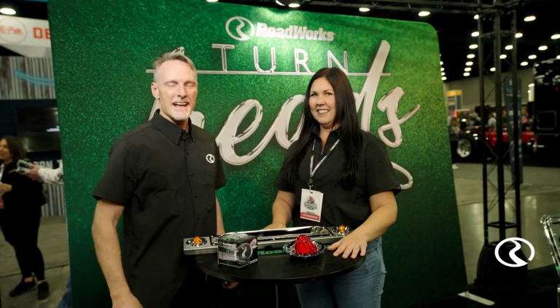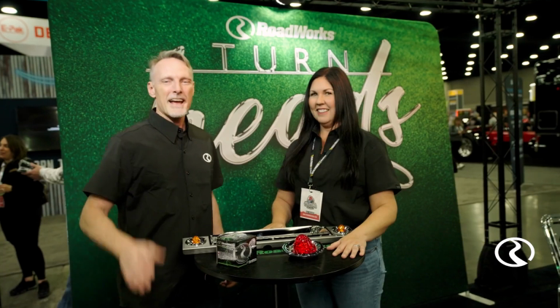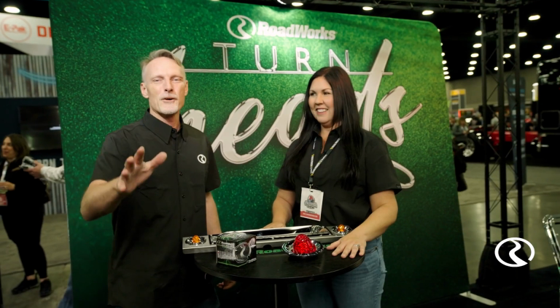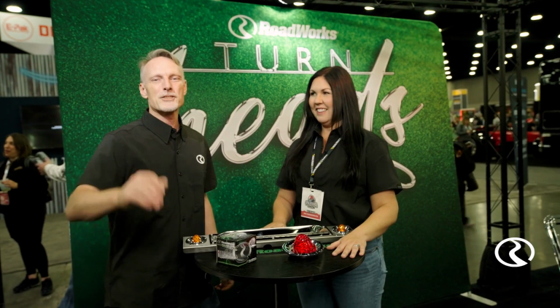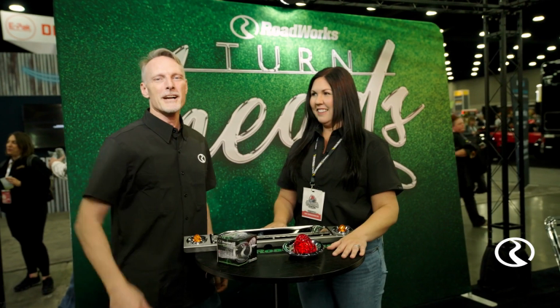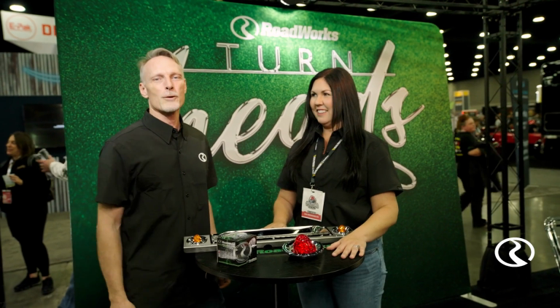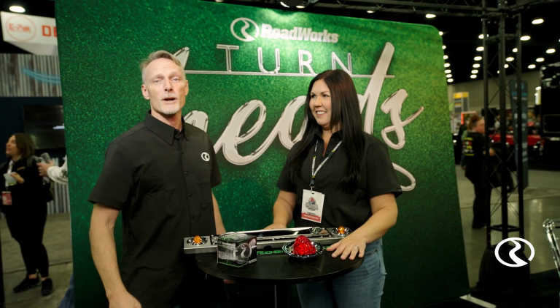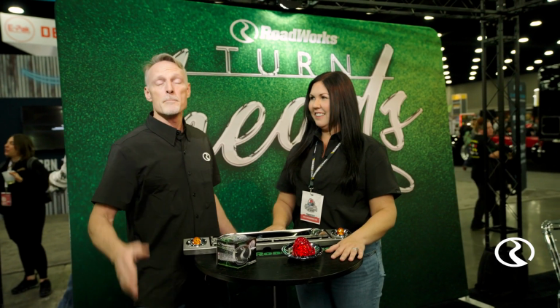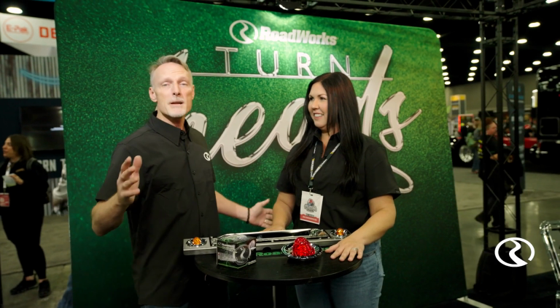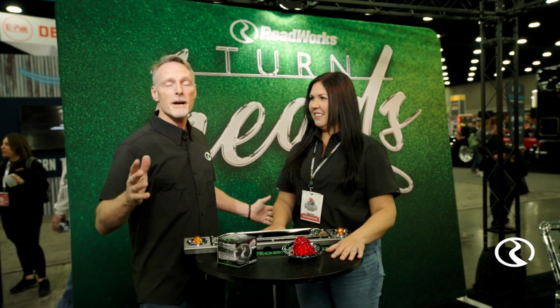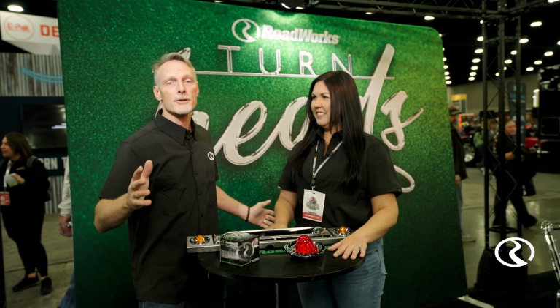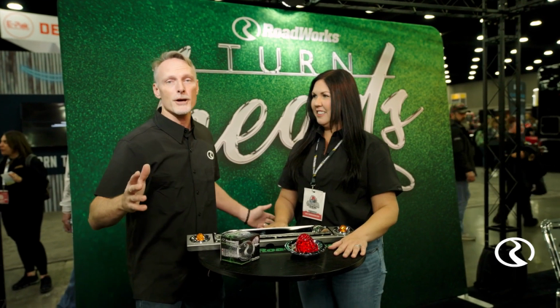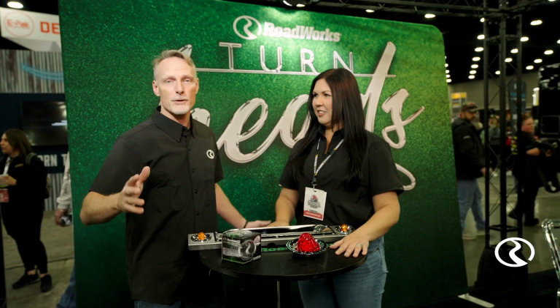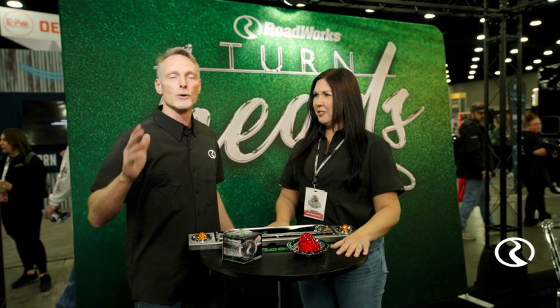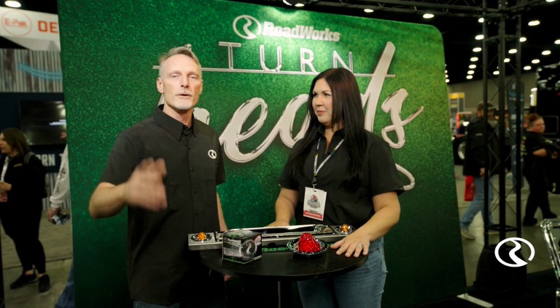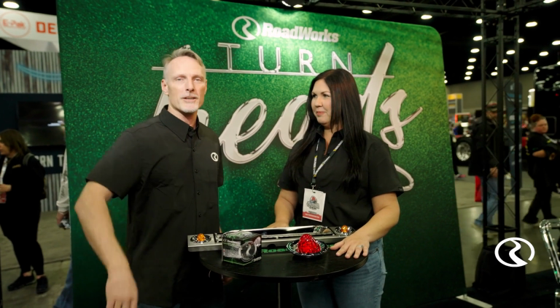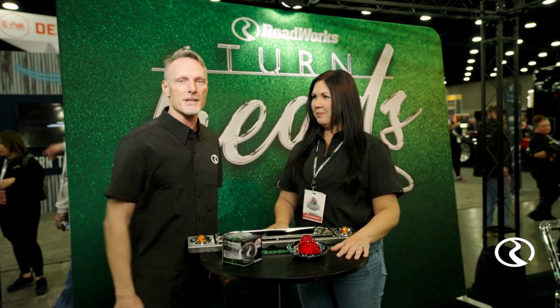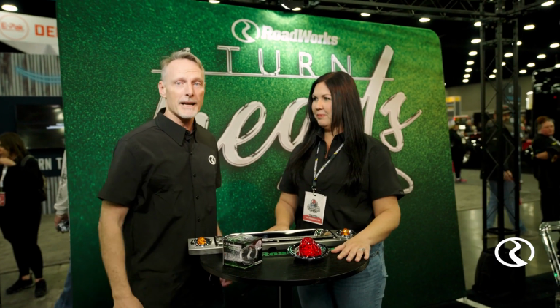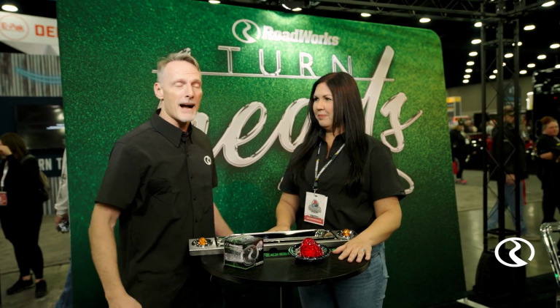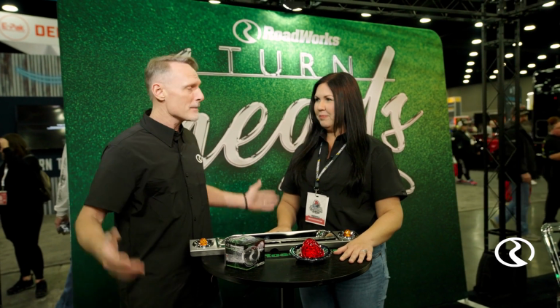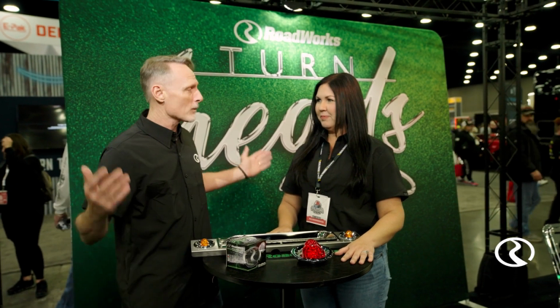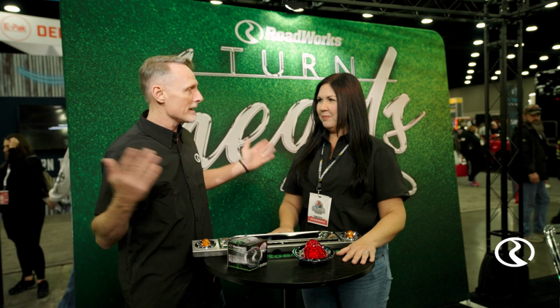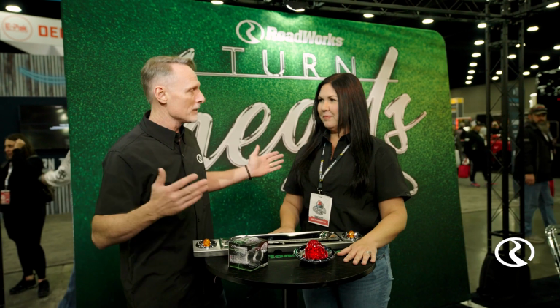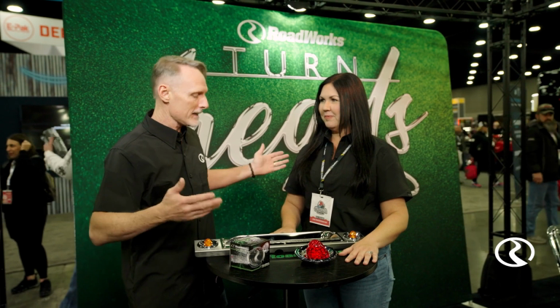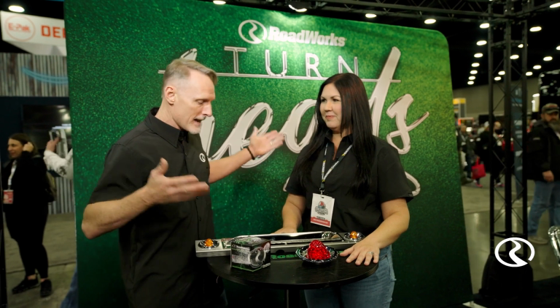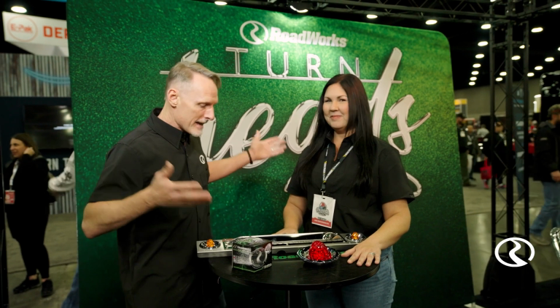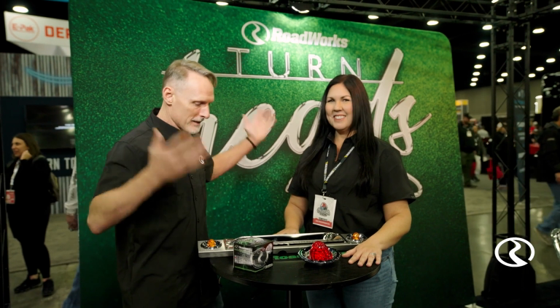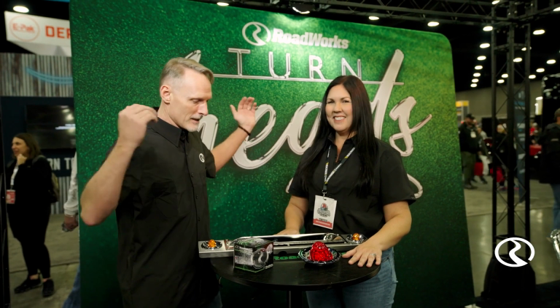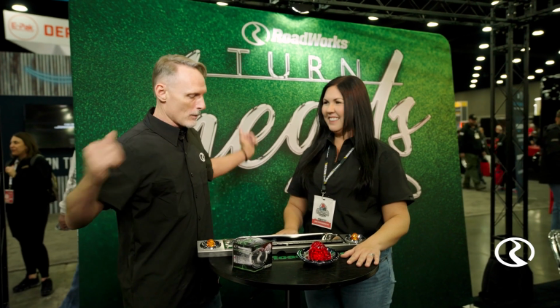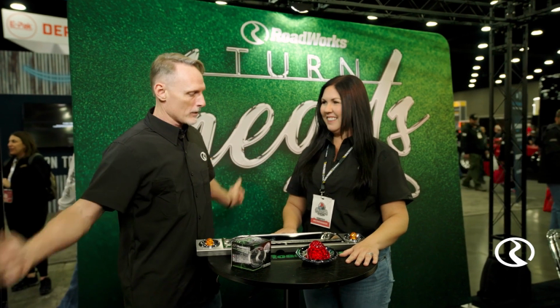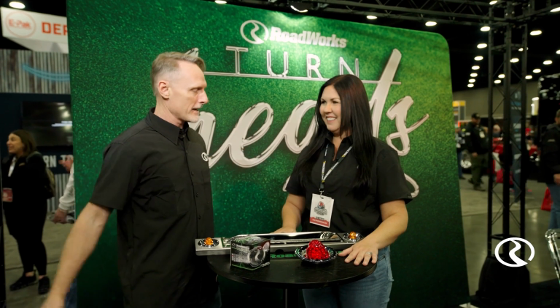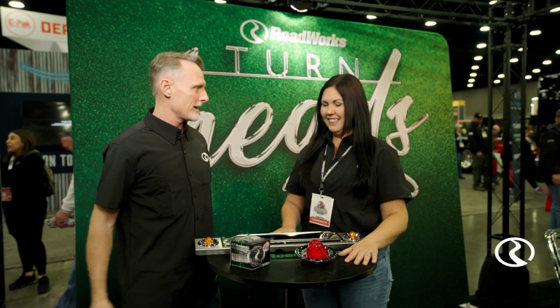Hey folks, Todd here. We're at the Man and Barrican Truck Show in Louisville, Kentucky. I'm here with Emily. Emily, tell me what we're looking at here.